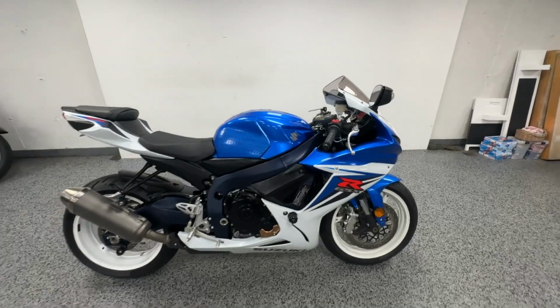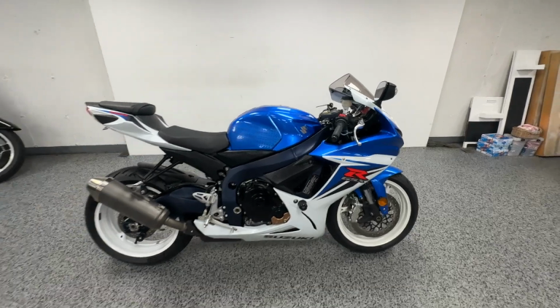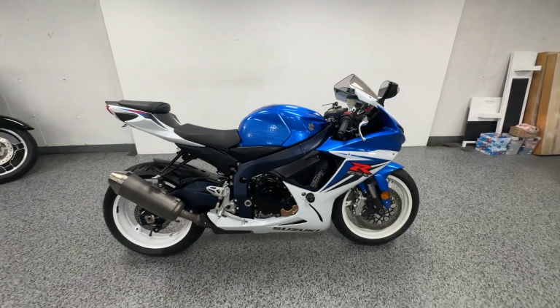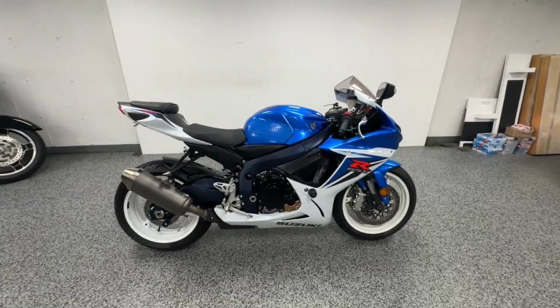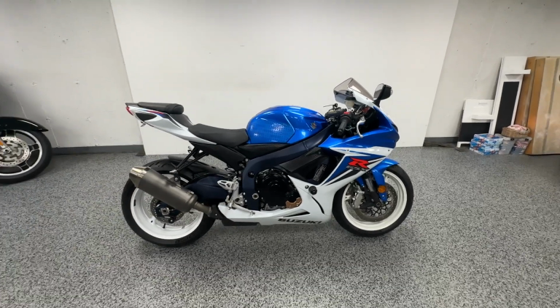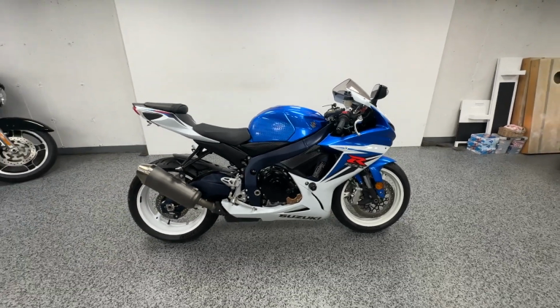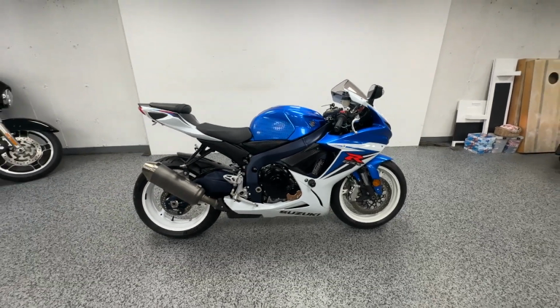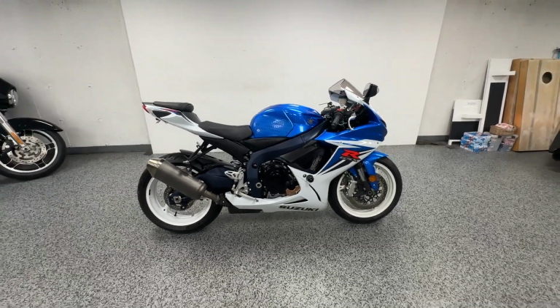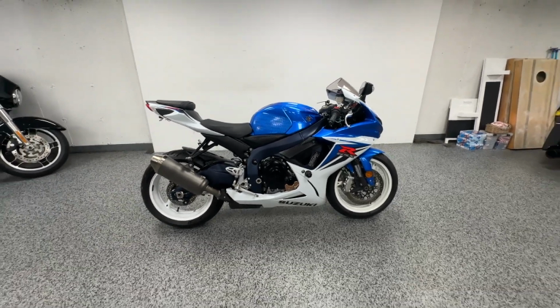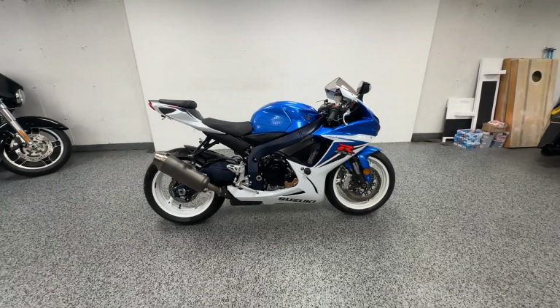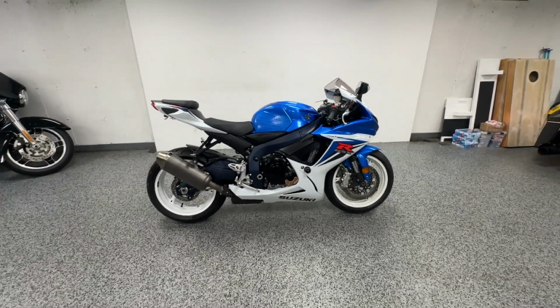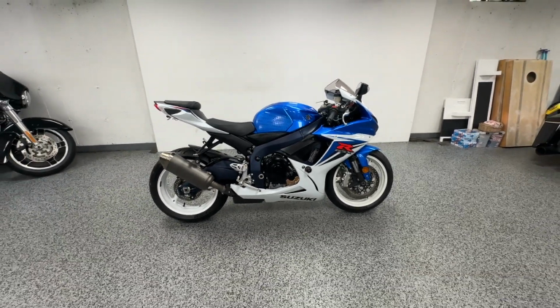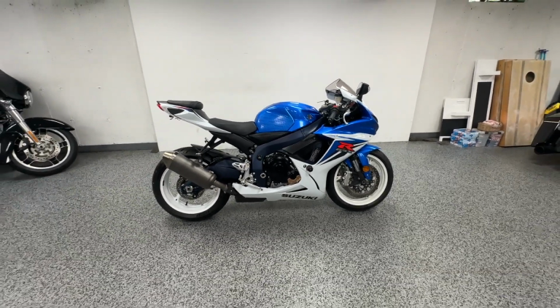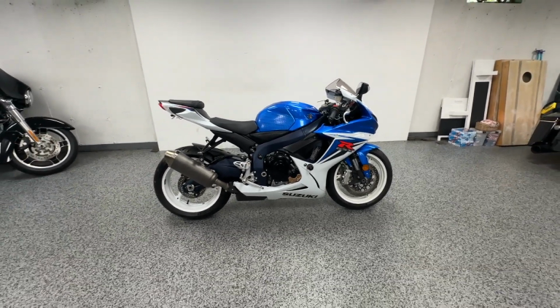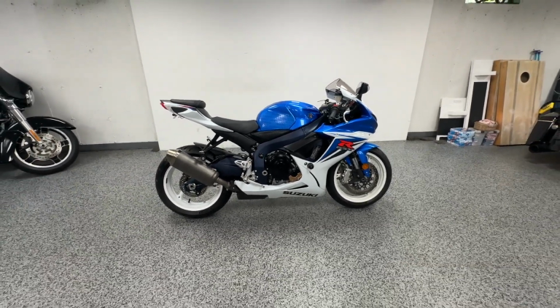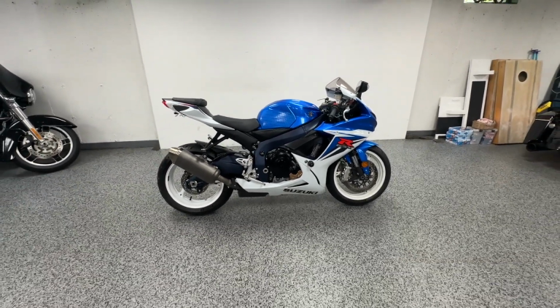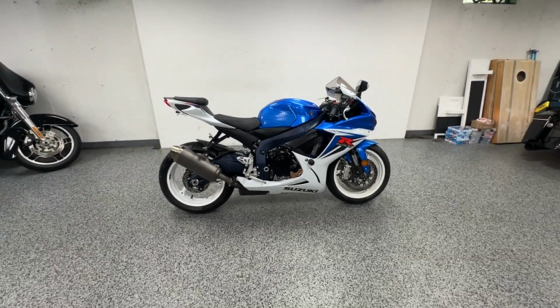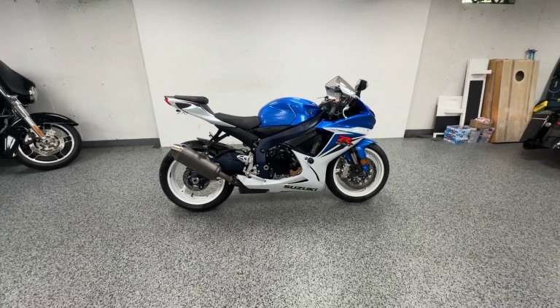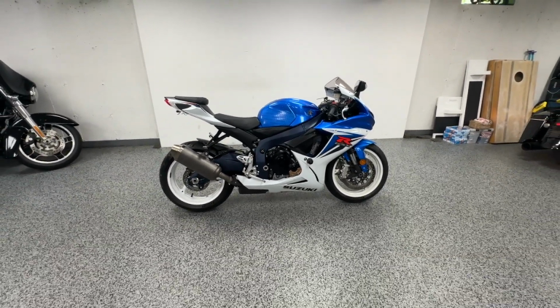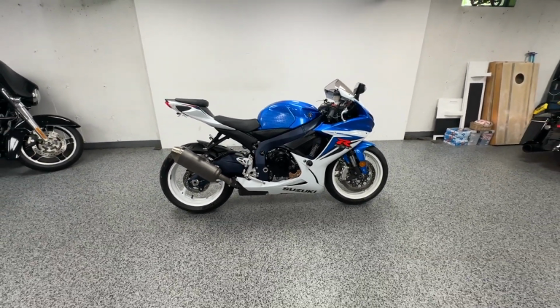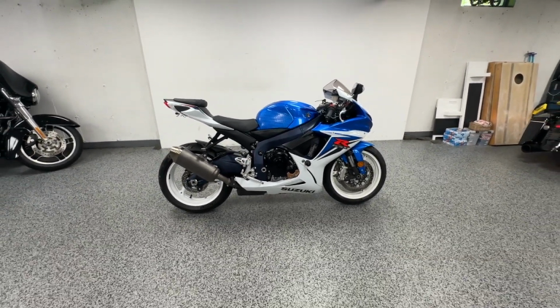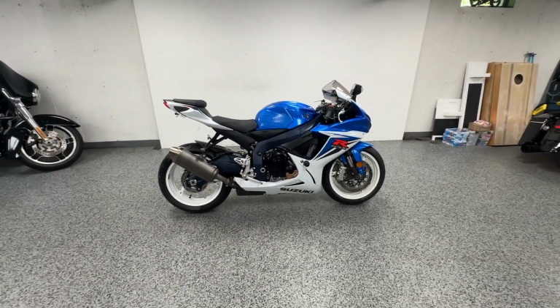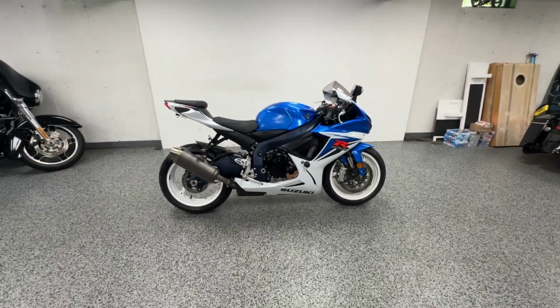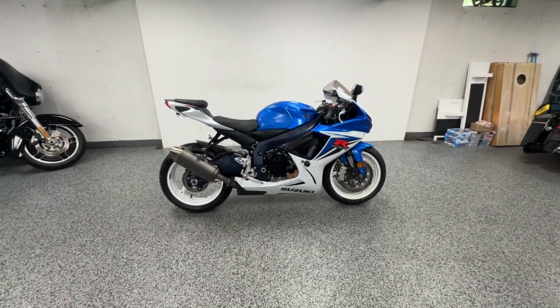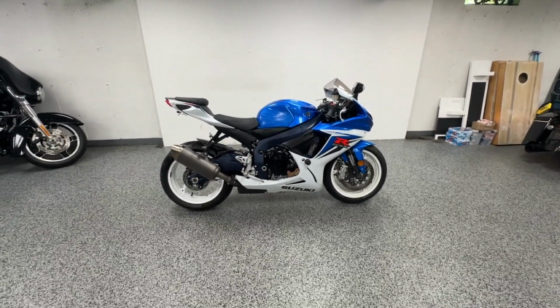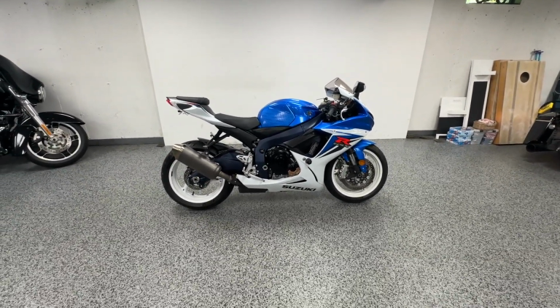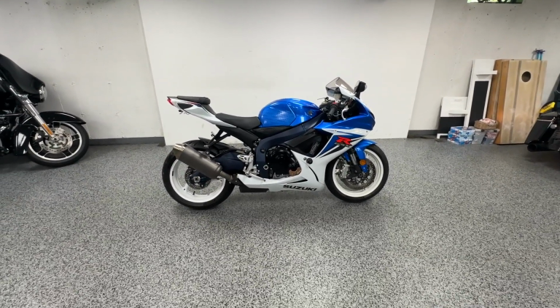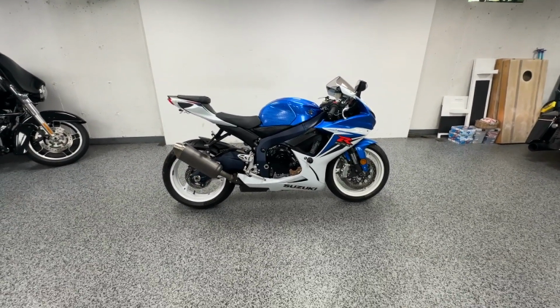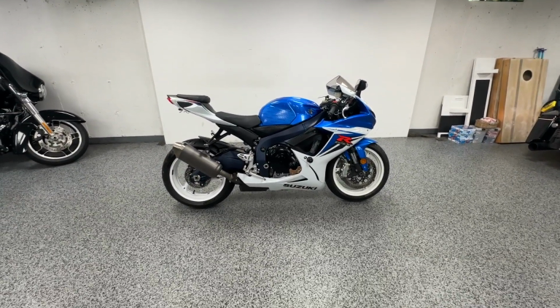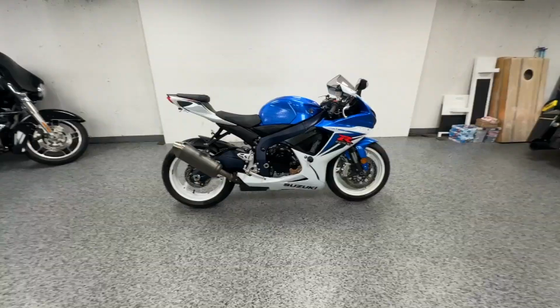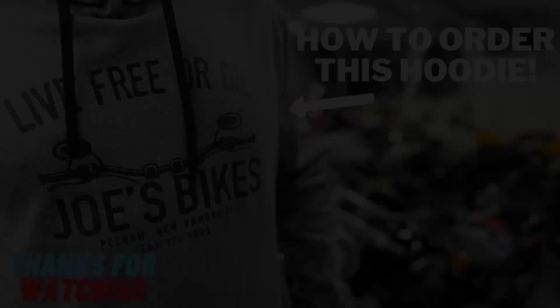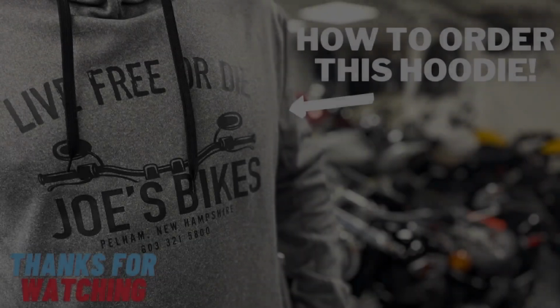As you can see in the background, we are a licensed dealer but we don't charge dealer fees. The price you see is the price out the door.